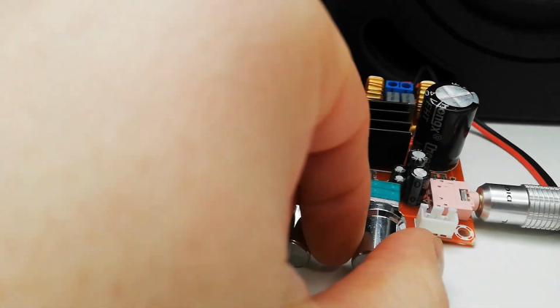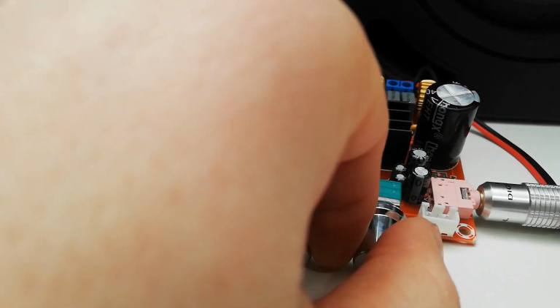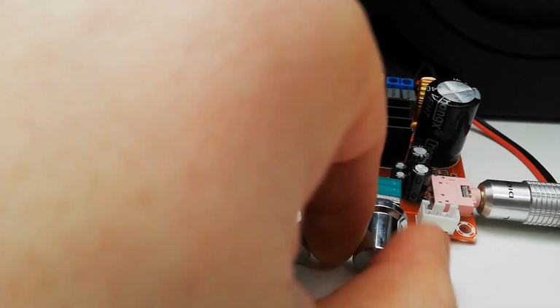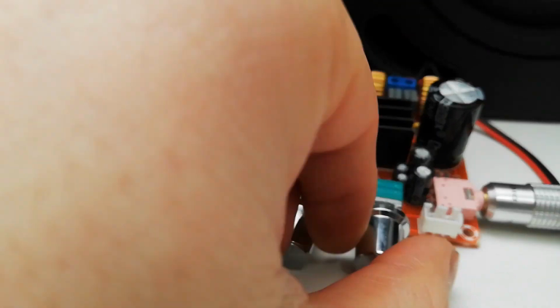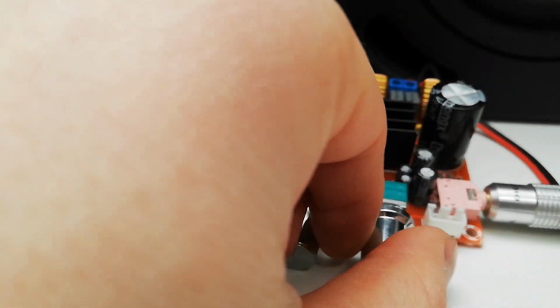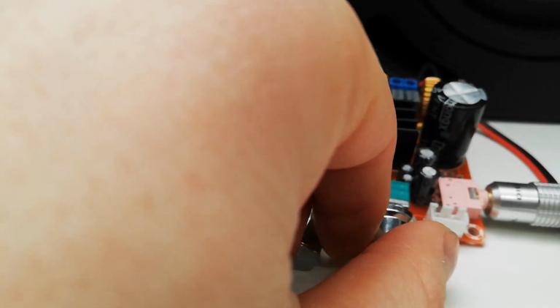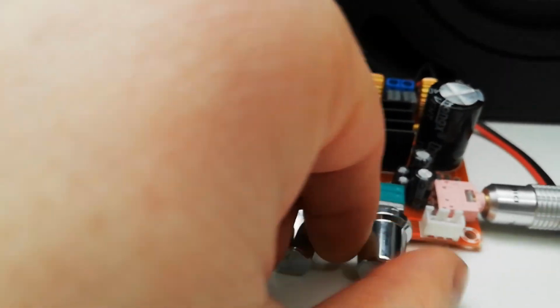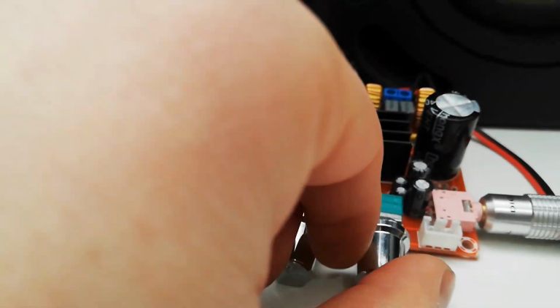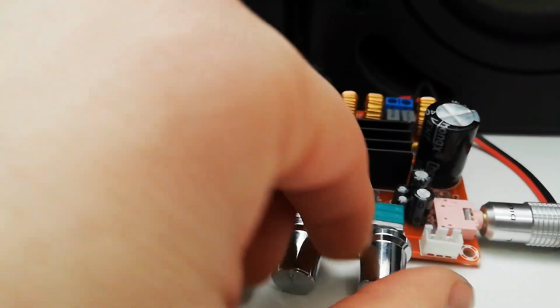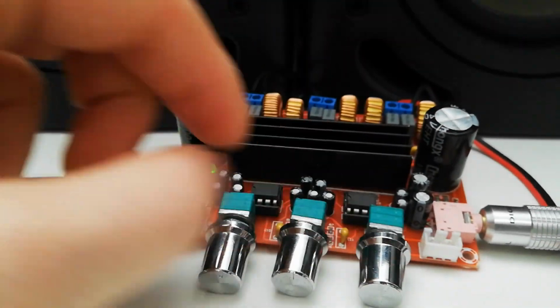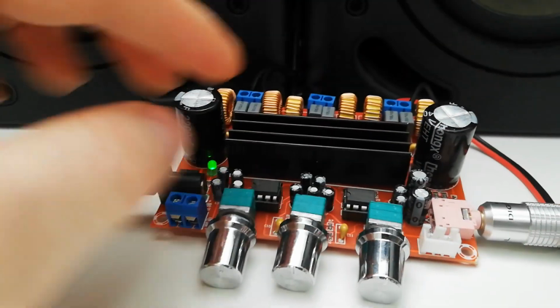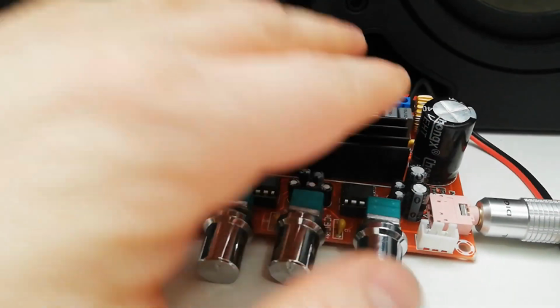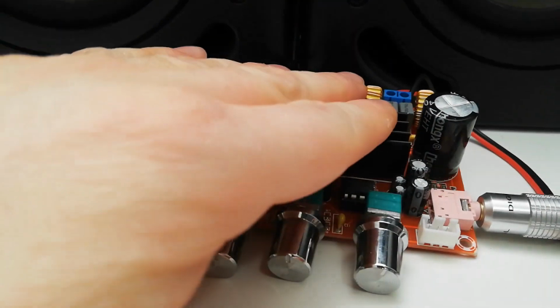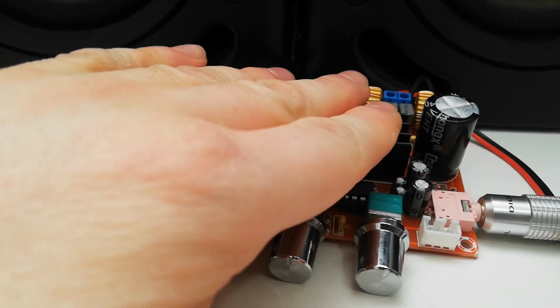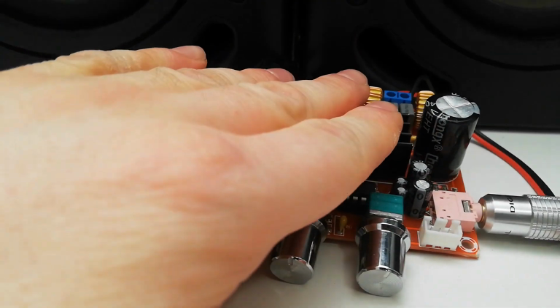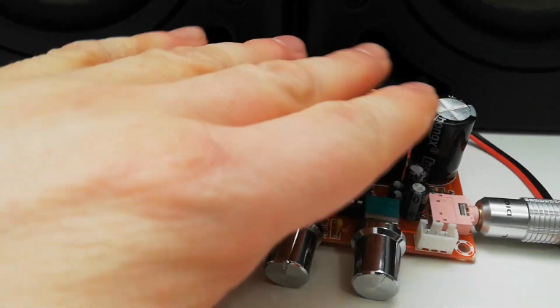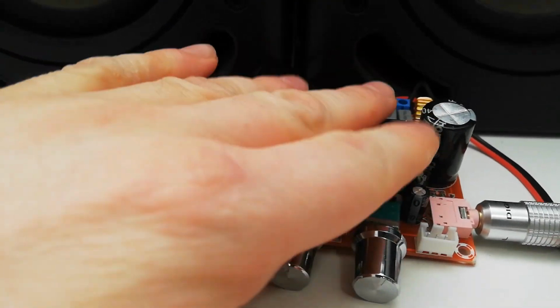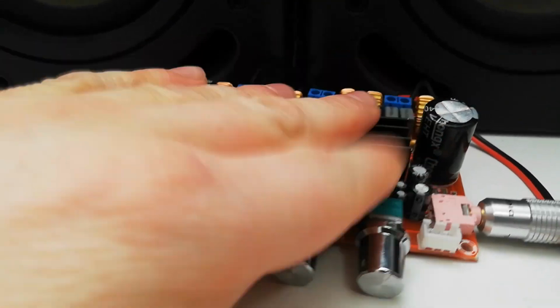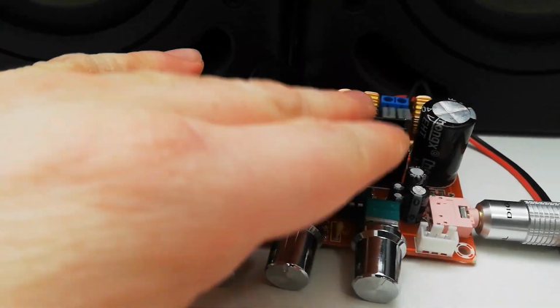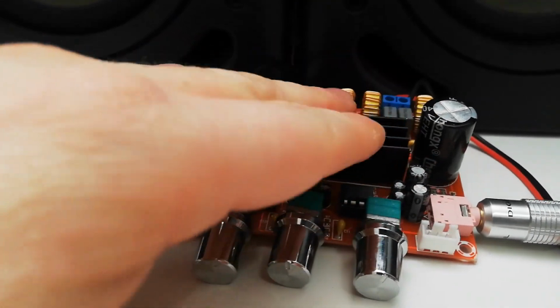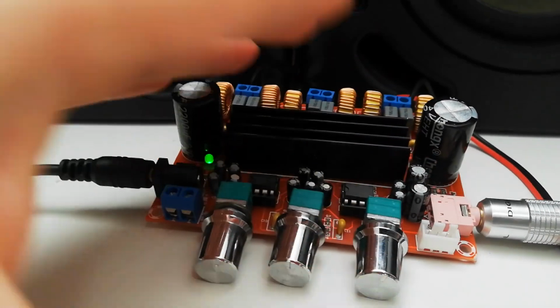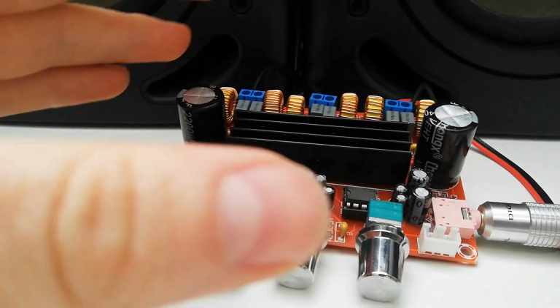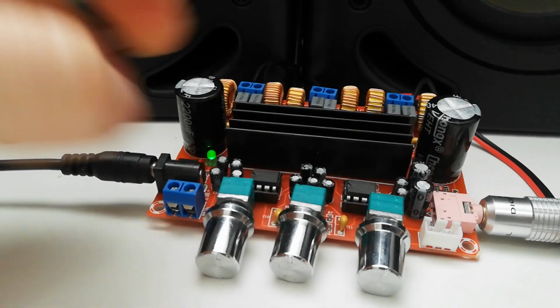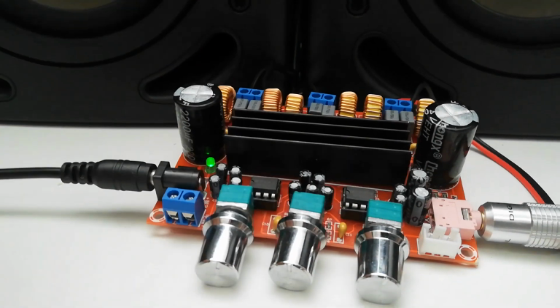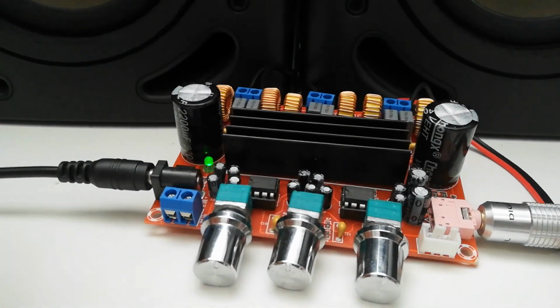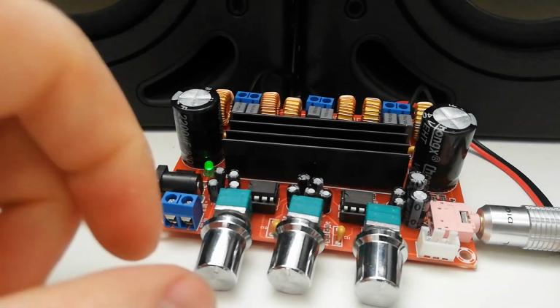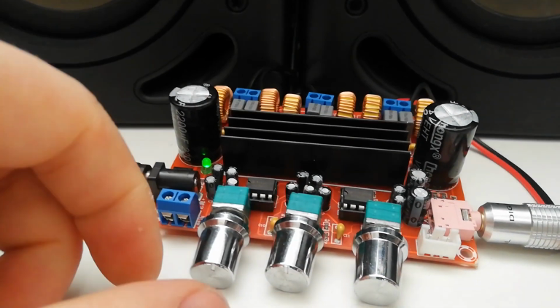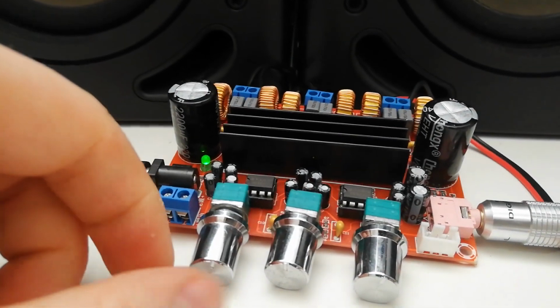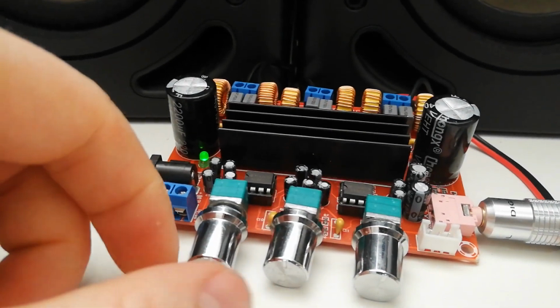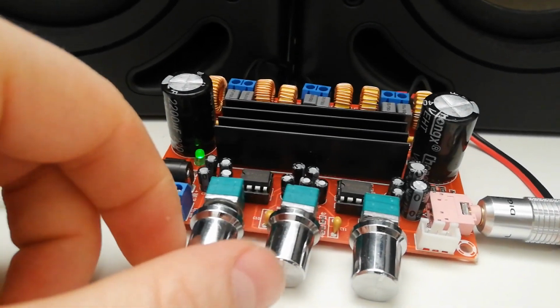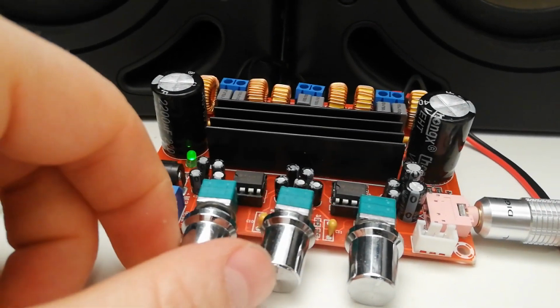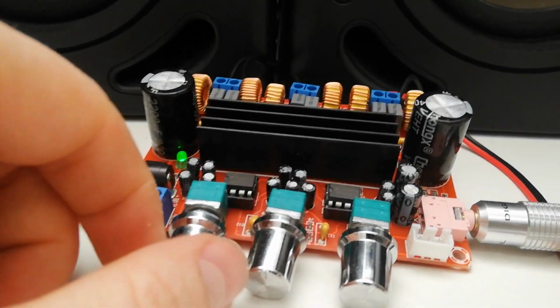Well, this thing really is cool, and it's not heating too much. It really just works great.